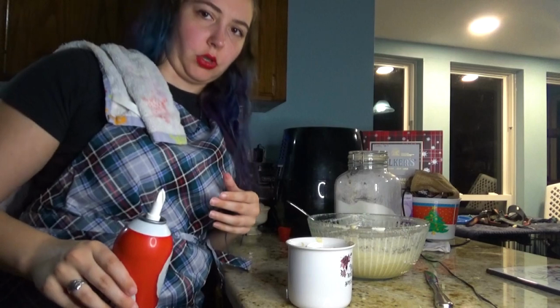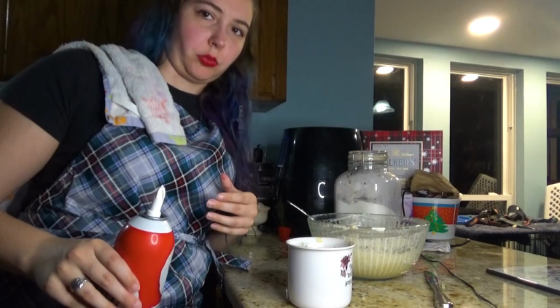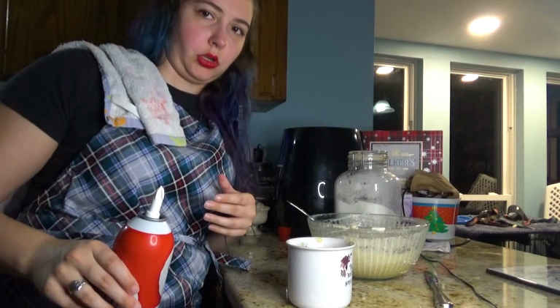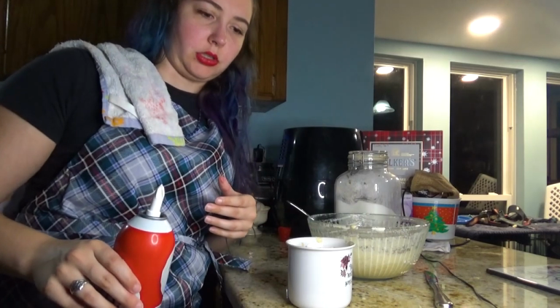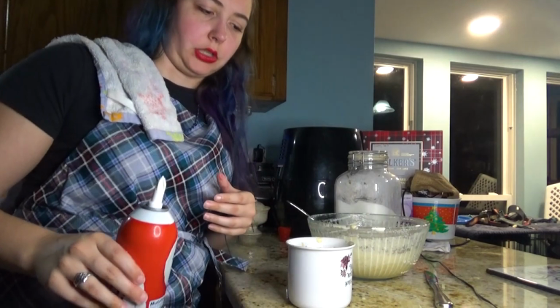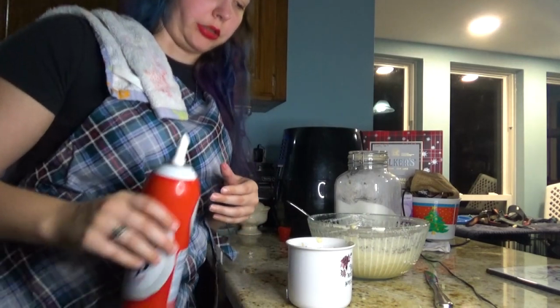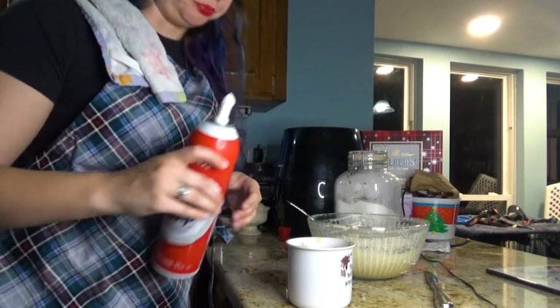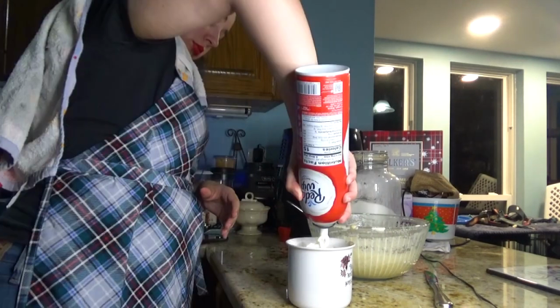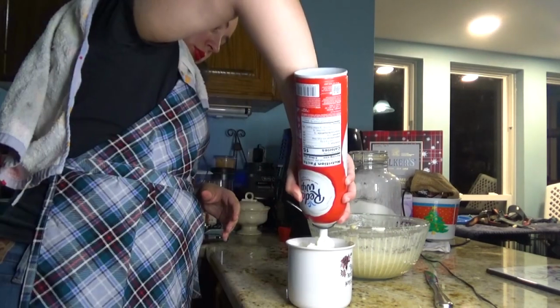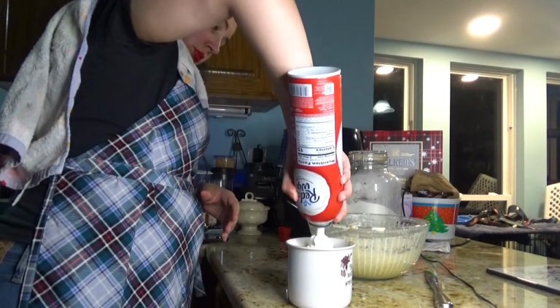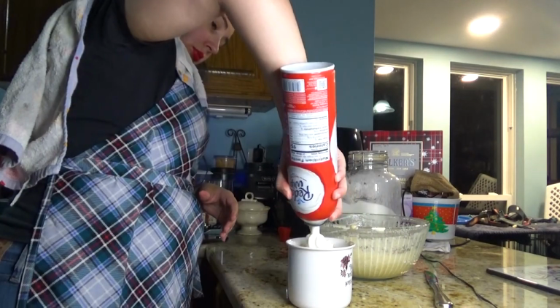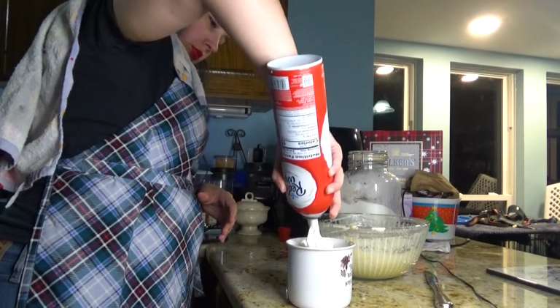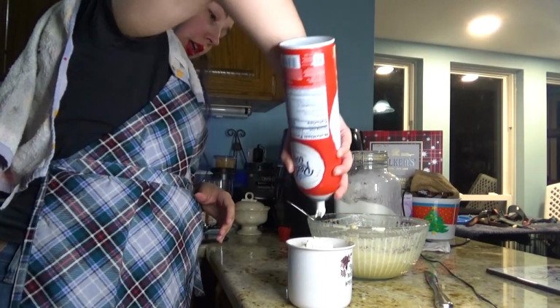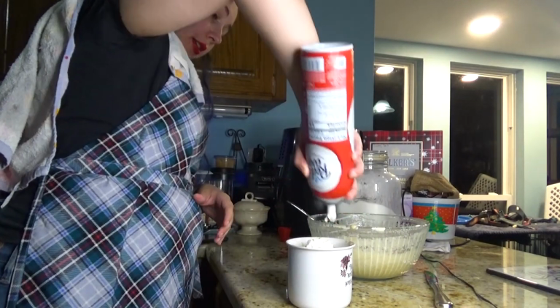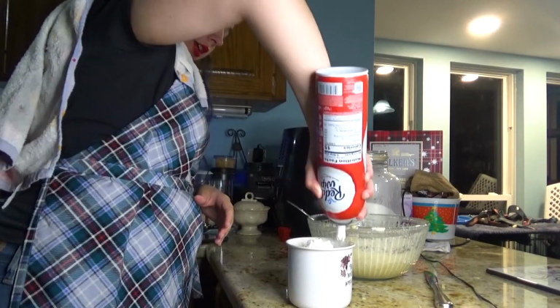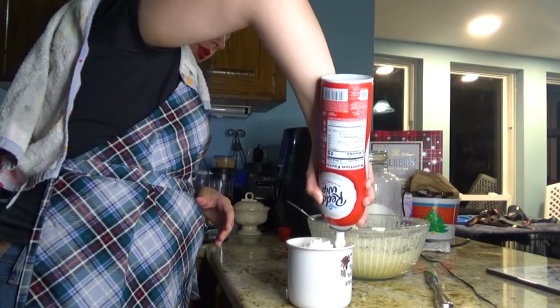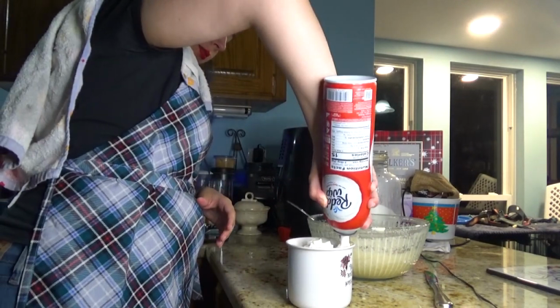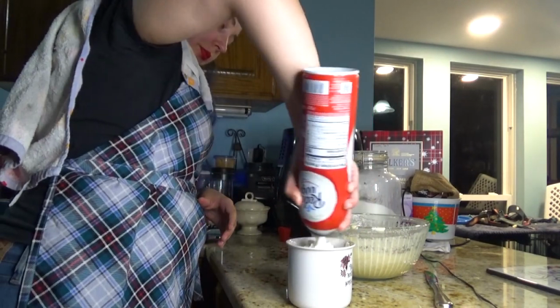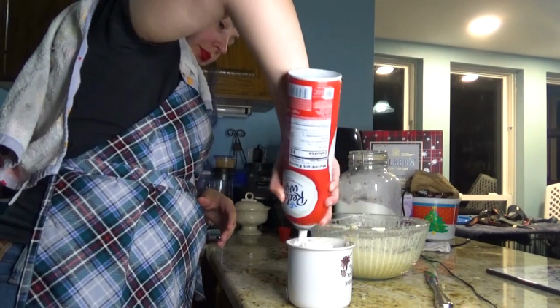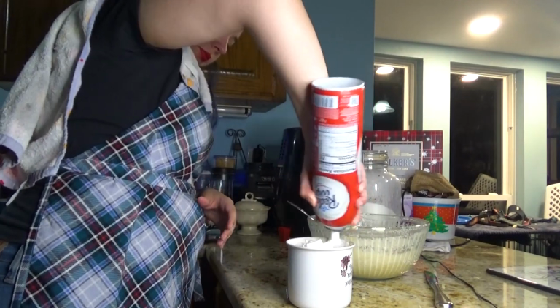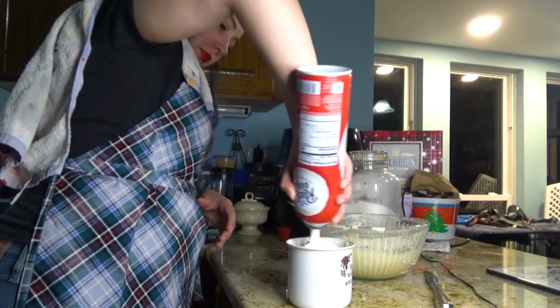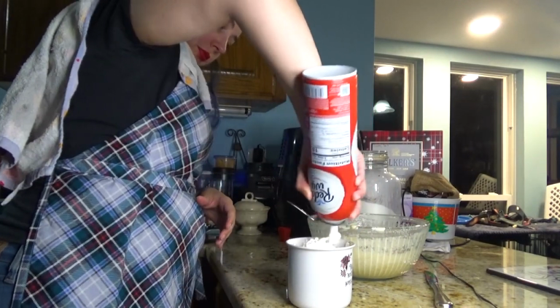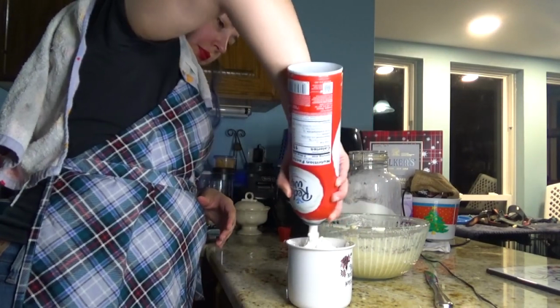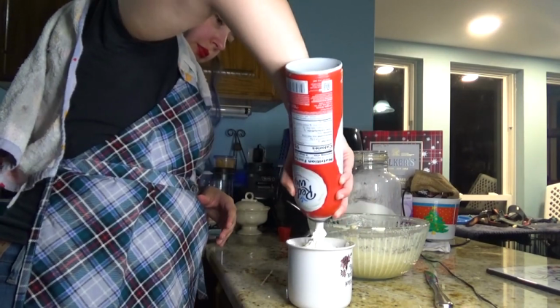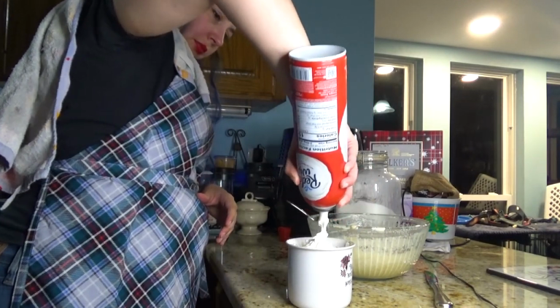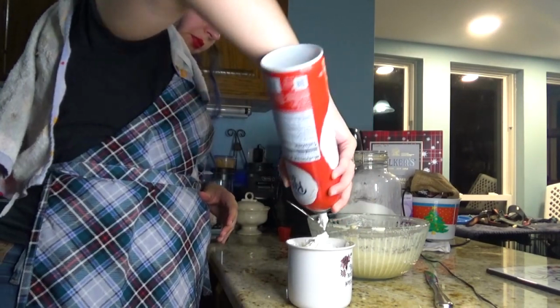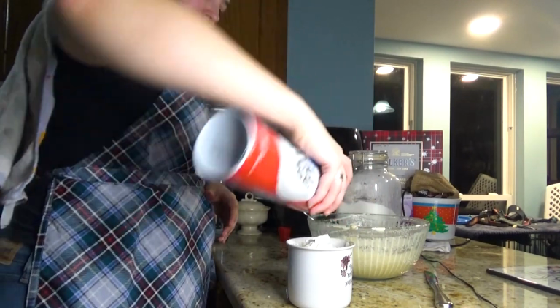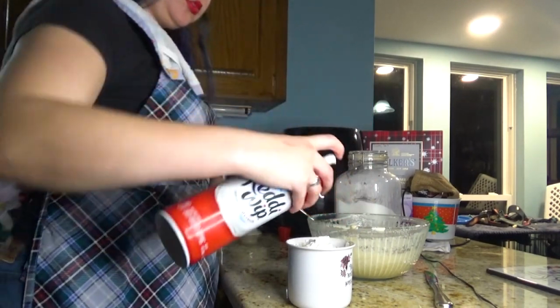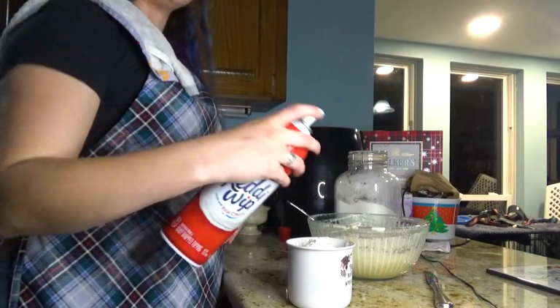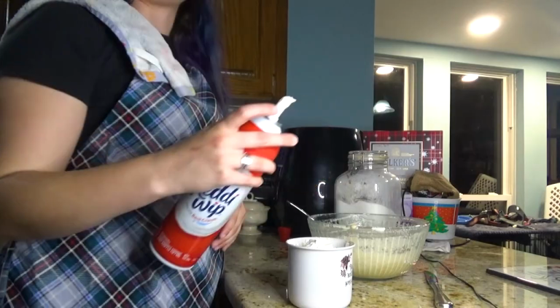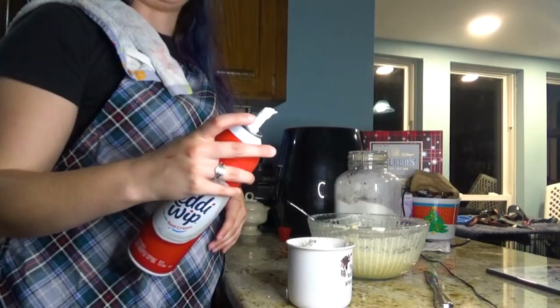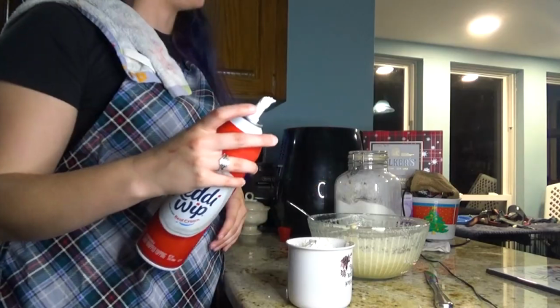My whipped cream's deflating. There it goes. It's just running out.